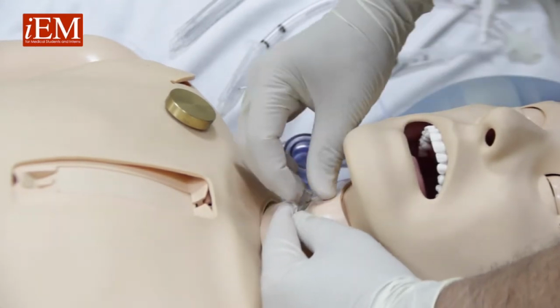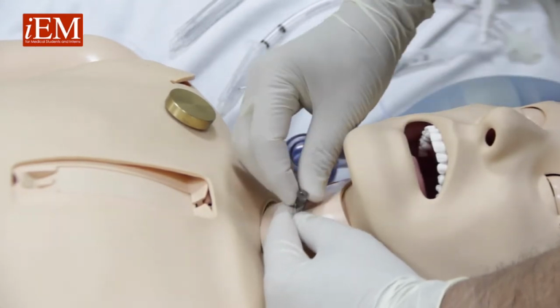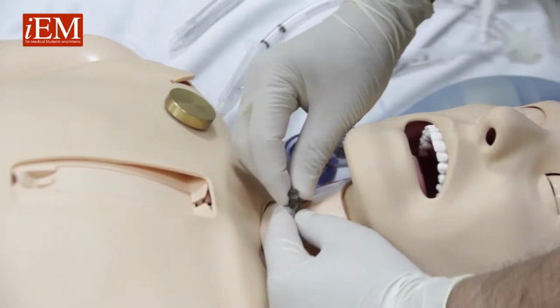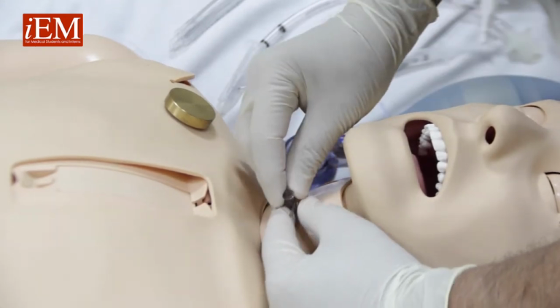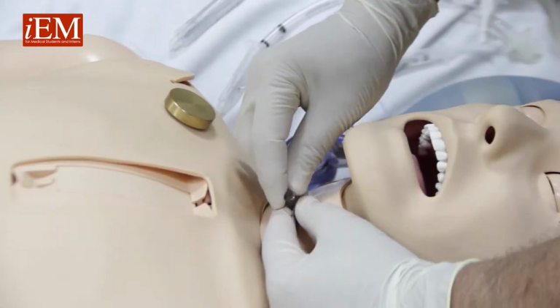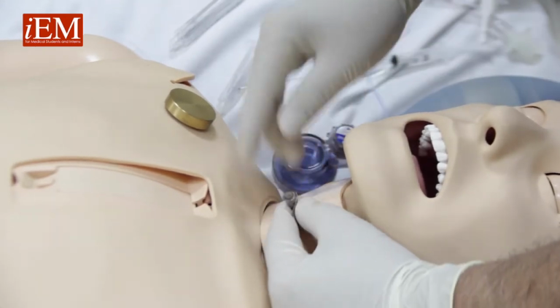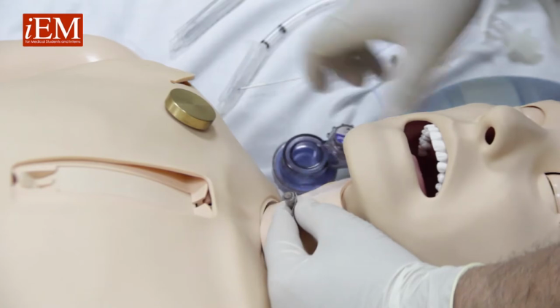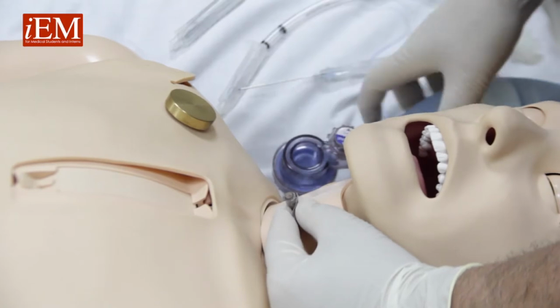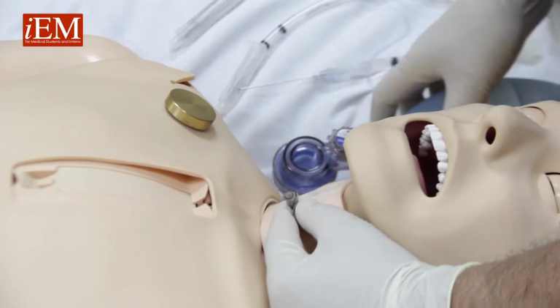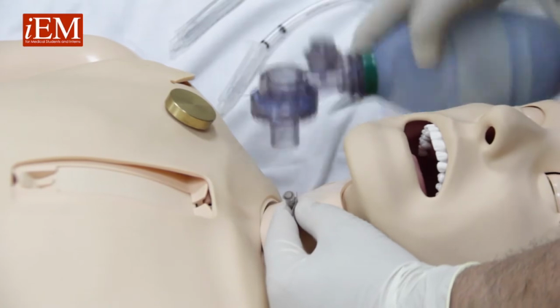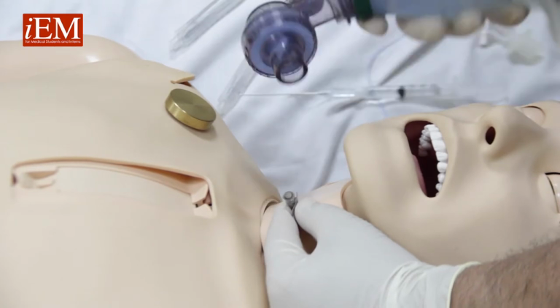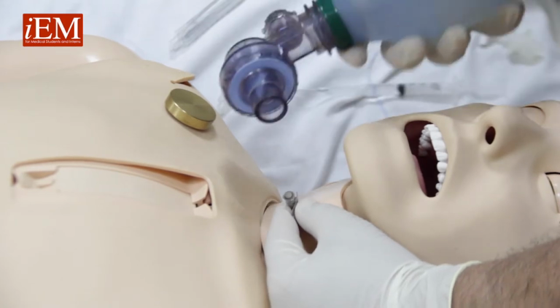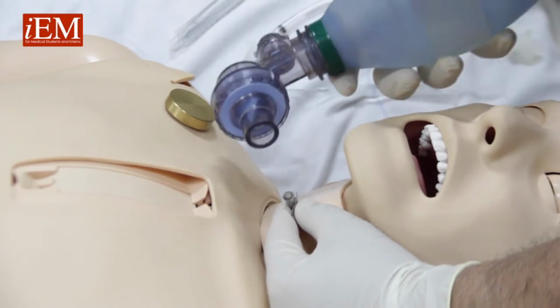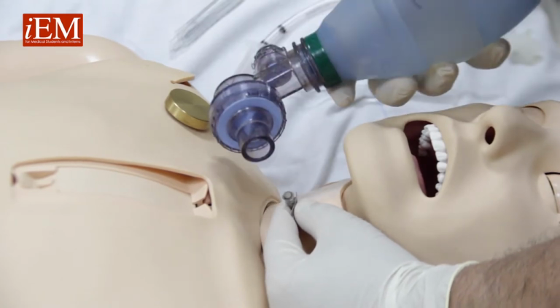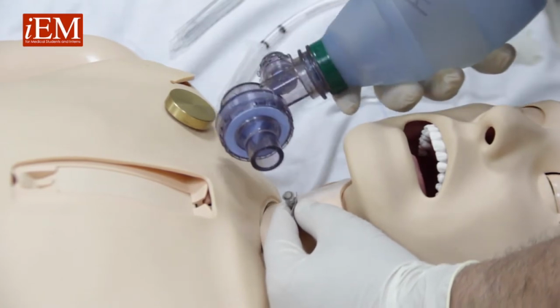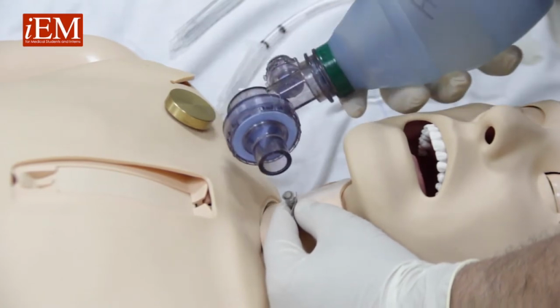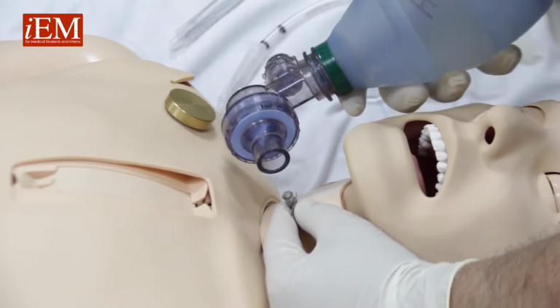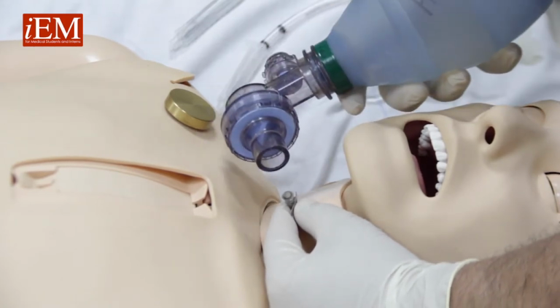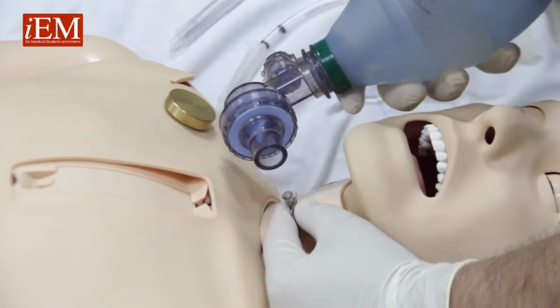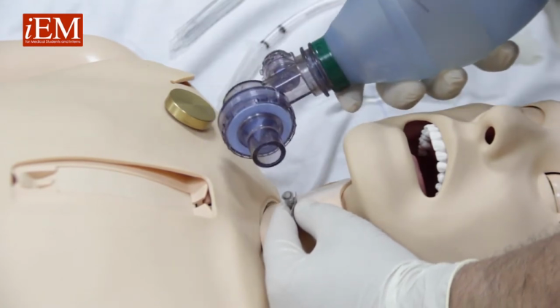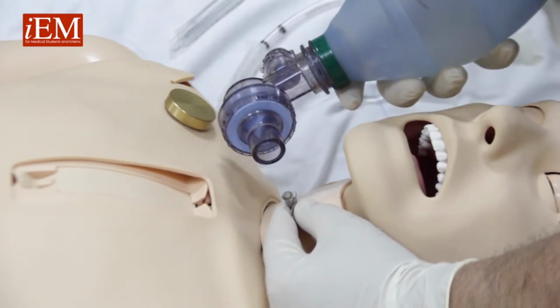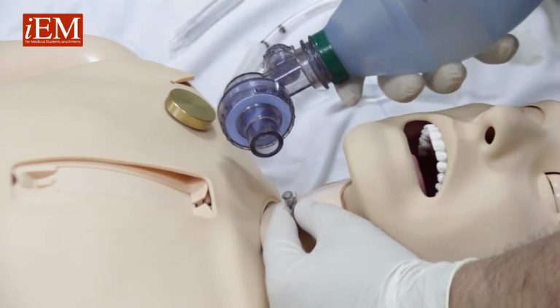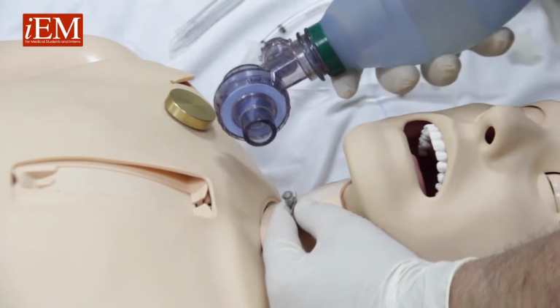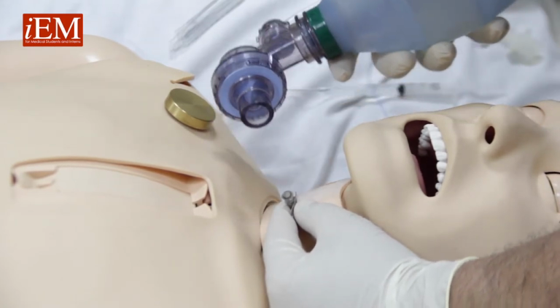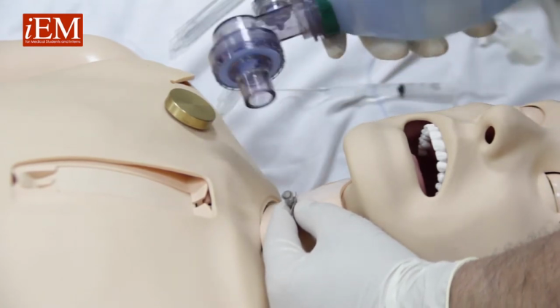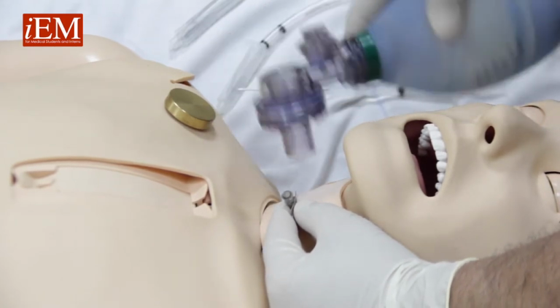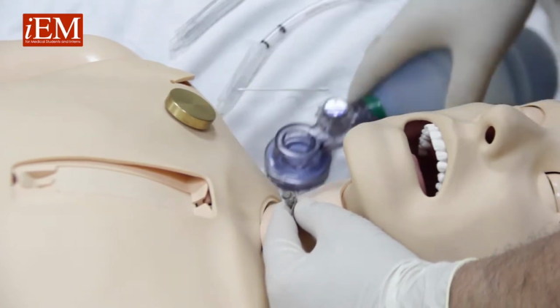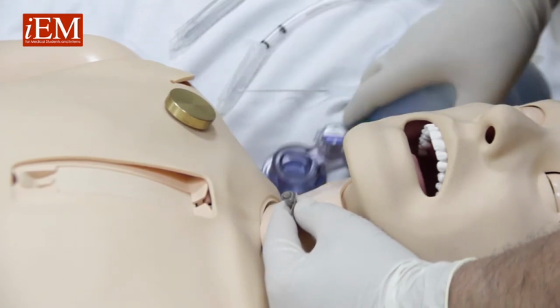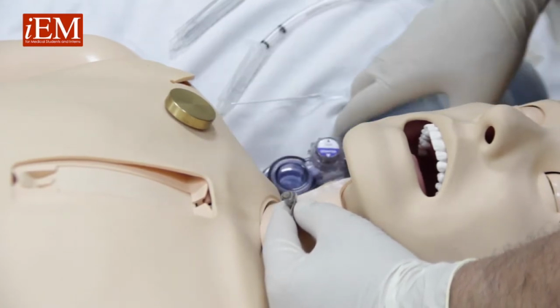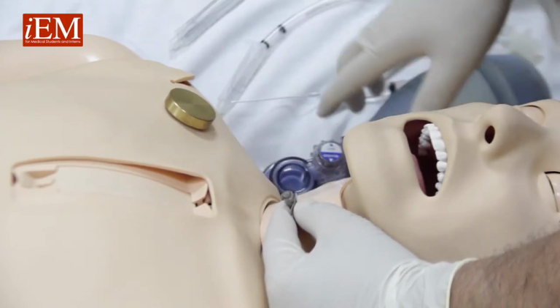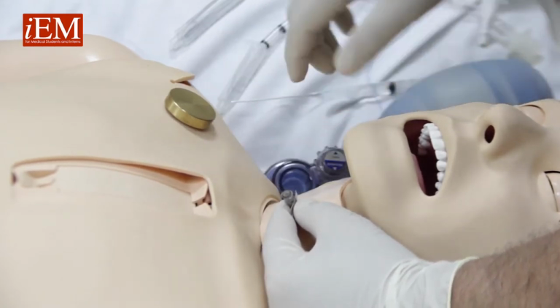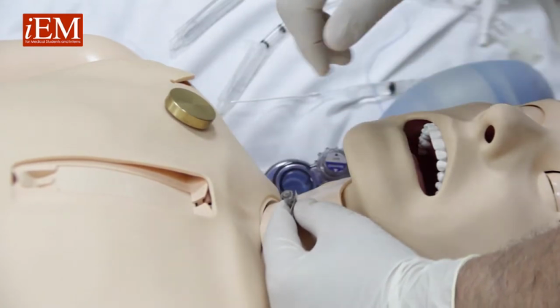Hold your catheter in place and remove the needle. Now we need to ventilate. As you can see, the Ambu bag is big and we cannot use it directly, but we have several options.